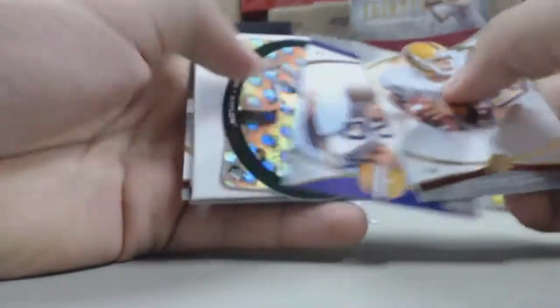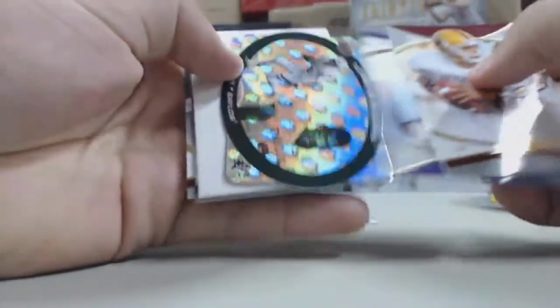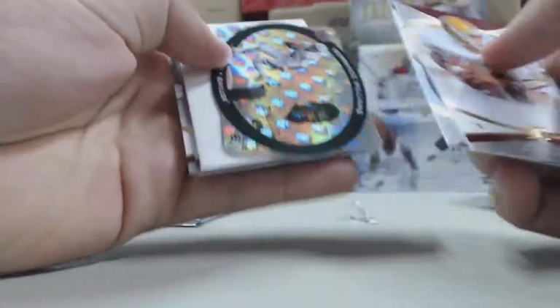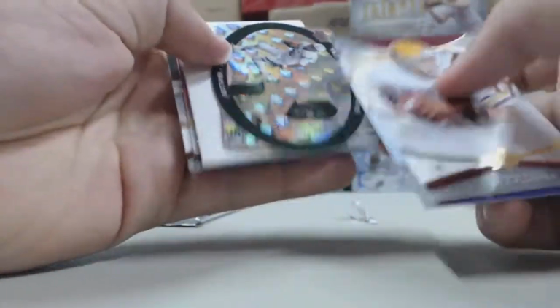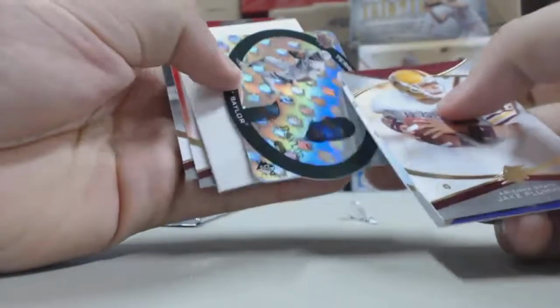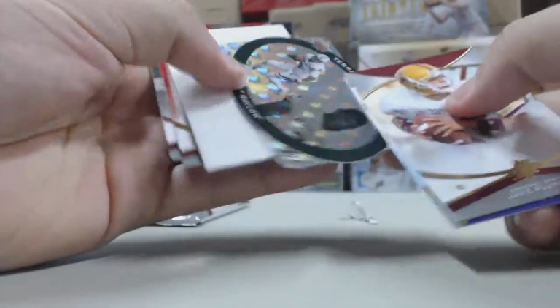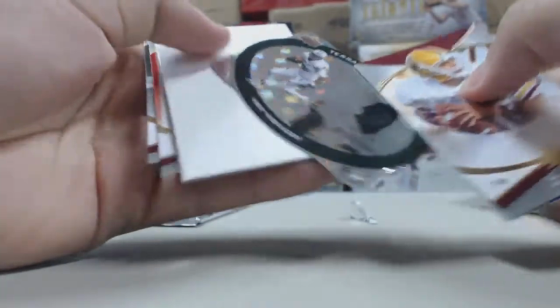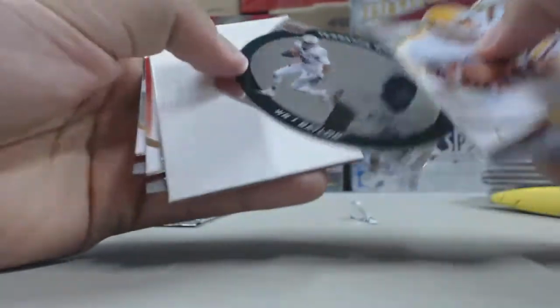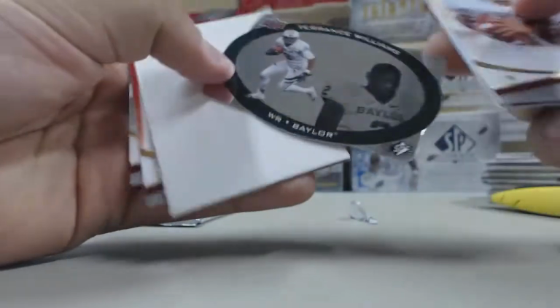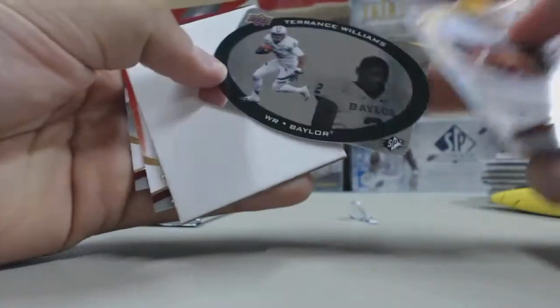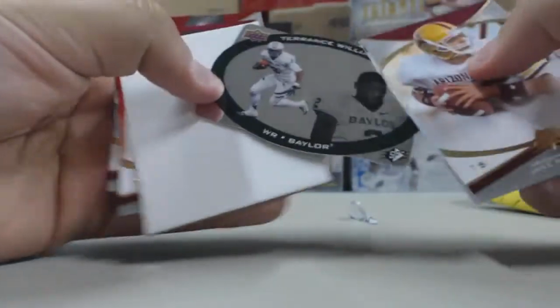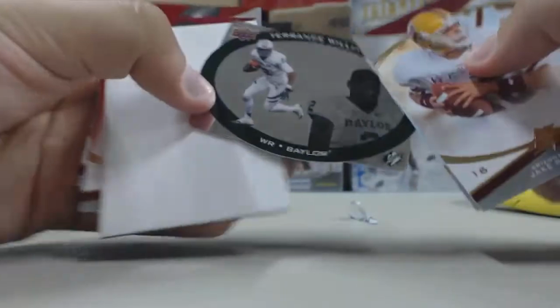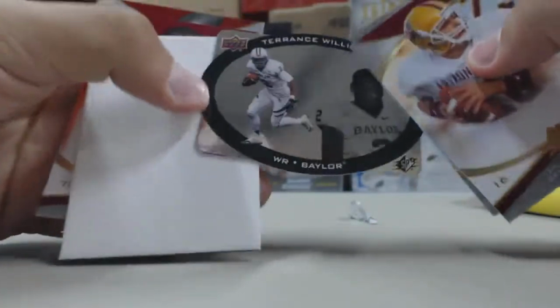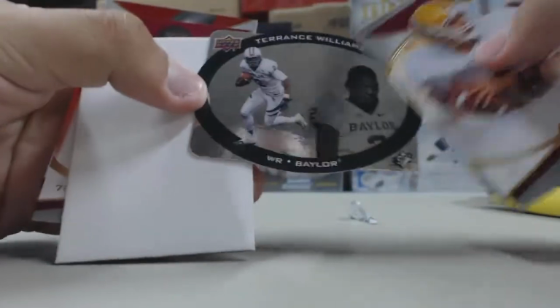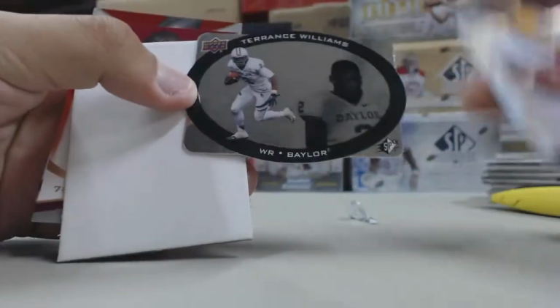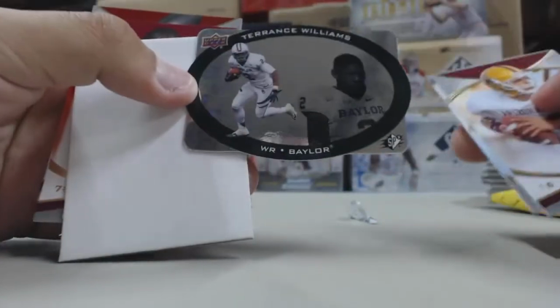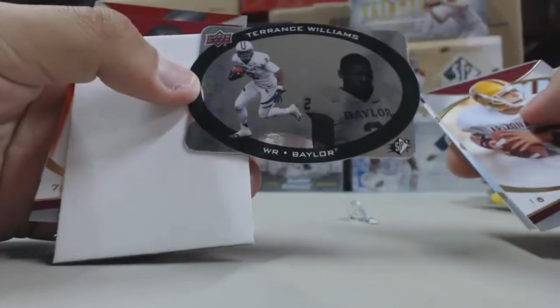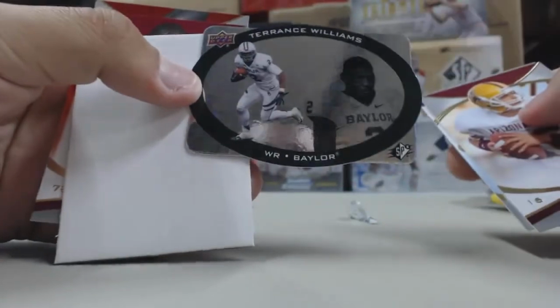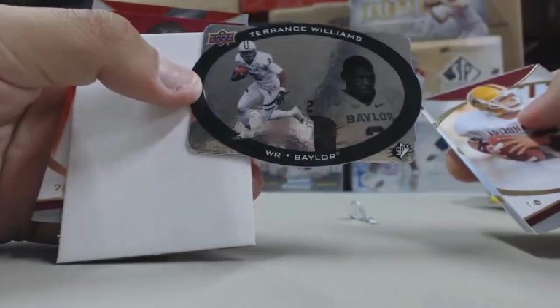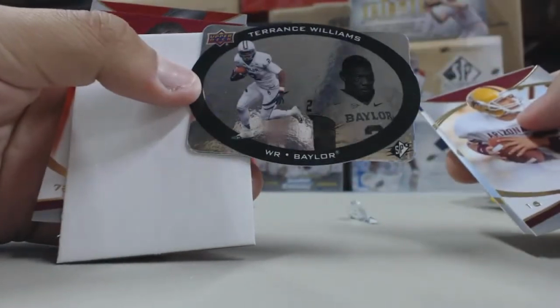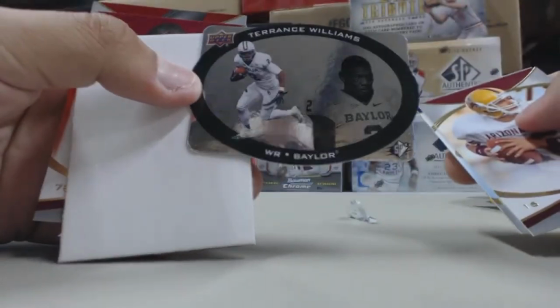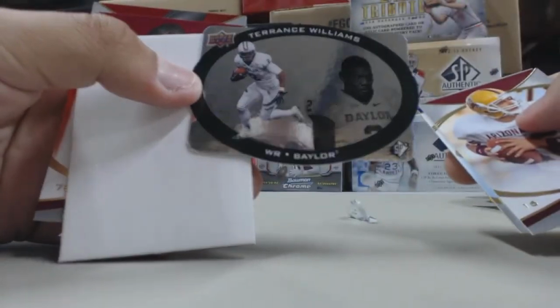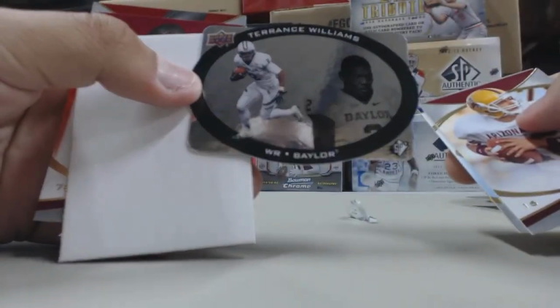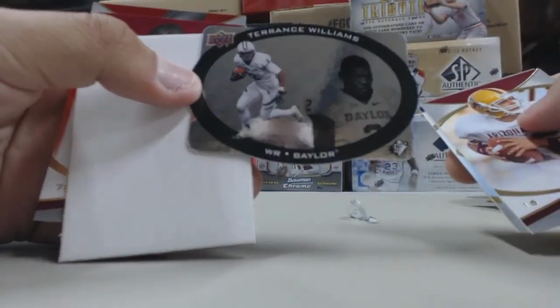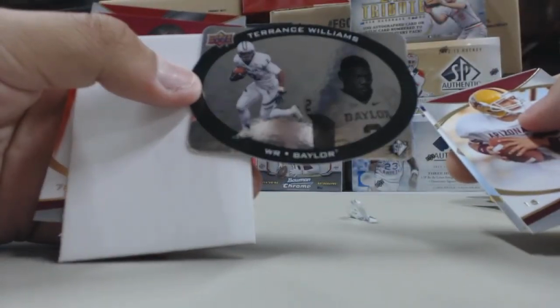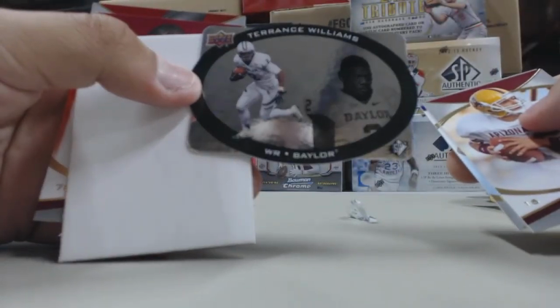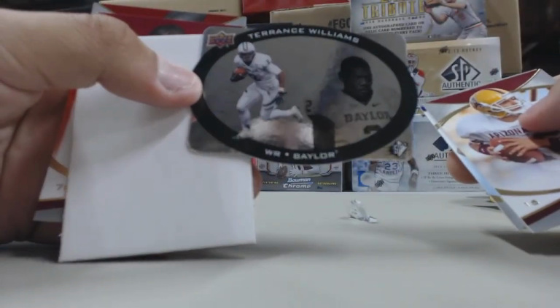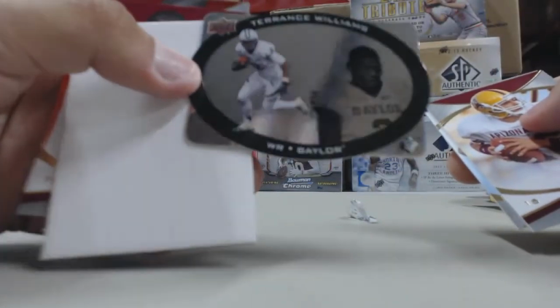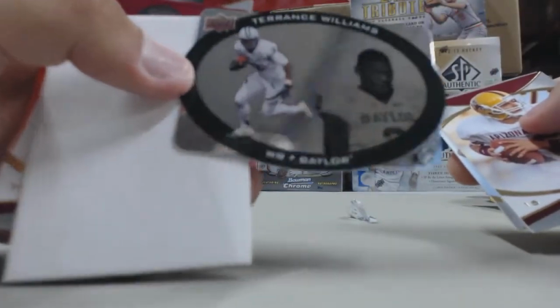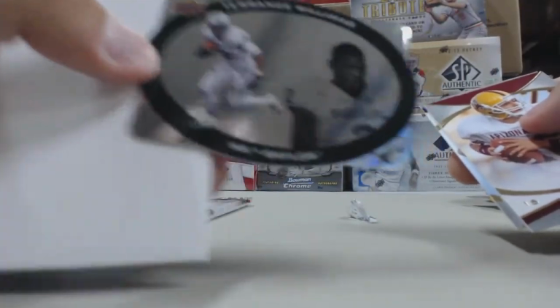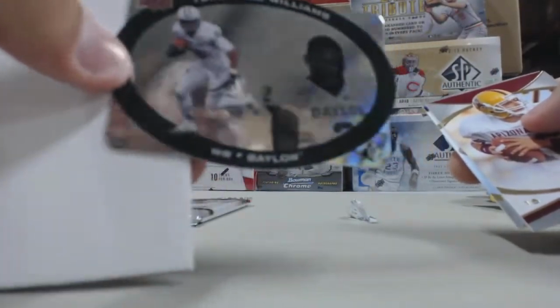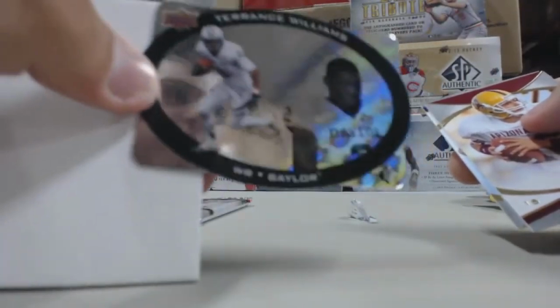Next pack, insert card — Terrence Williams, receiver from Baylor.